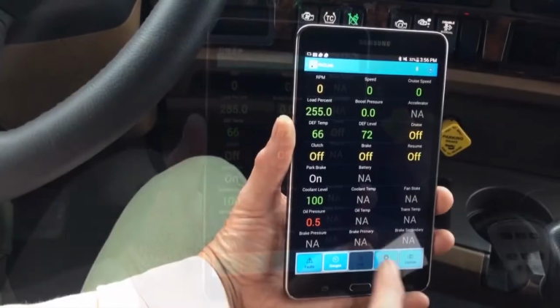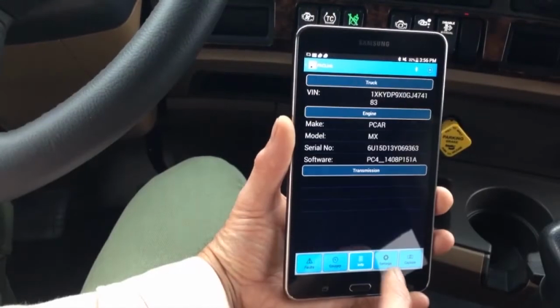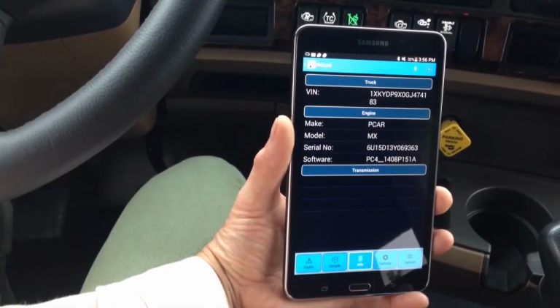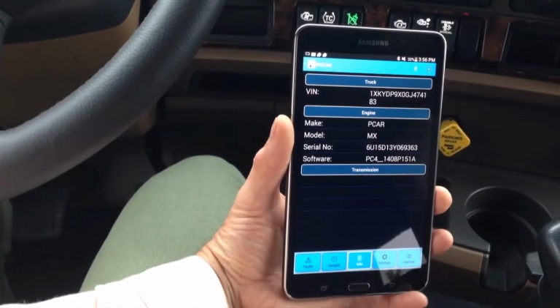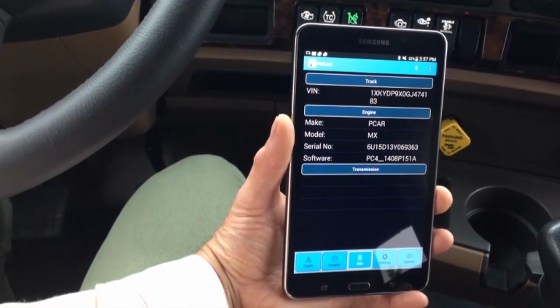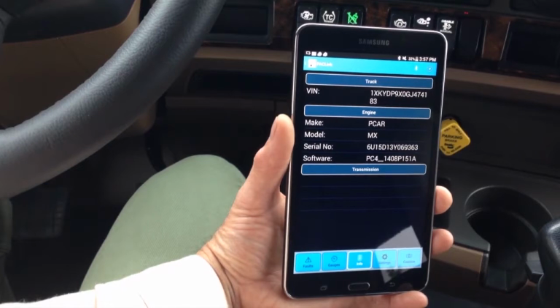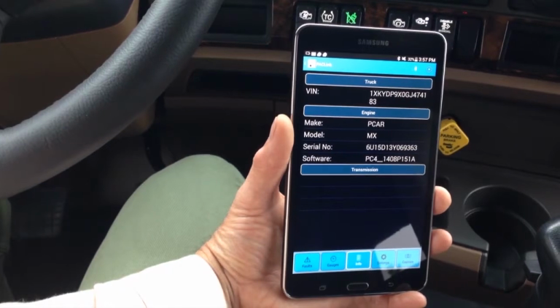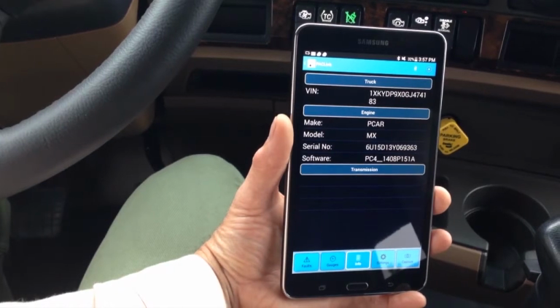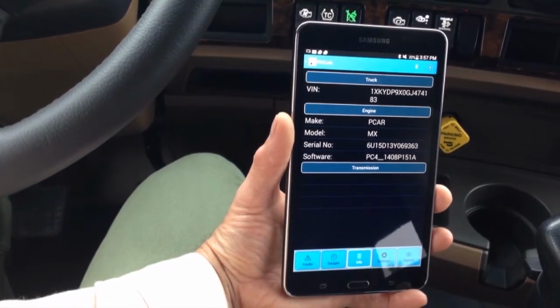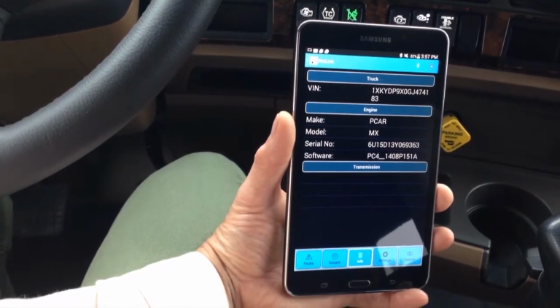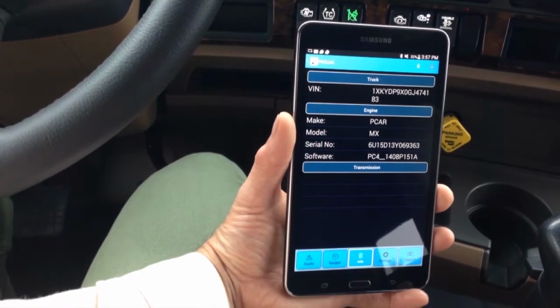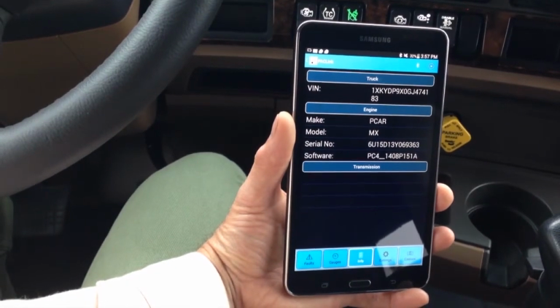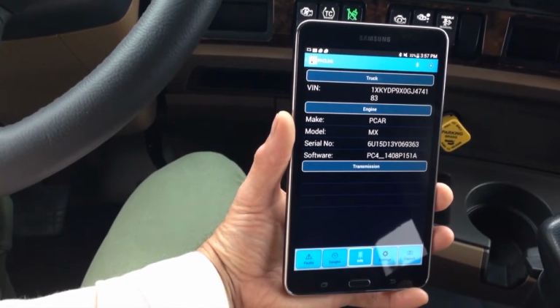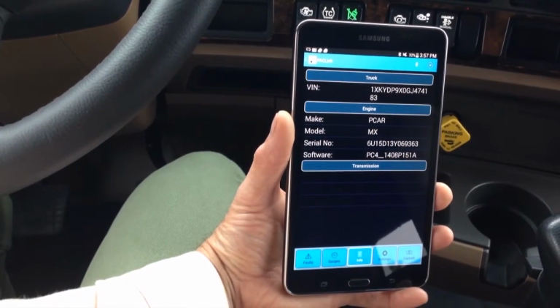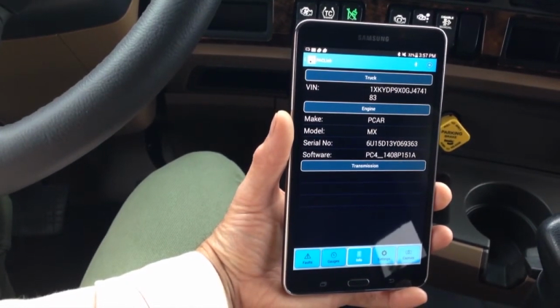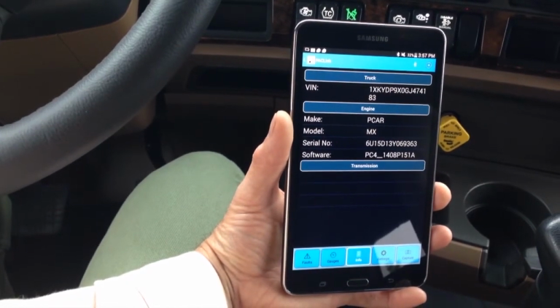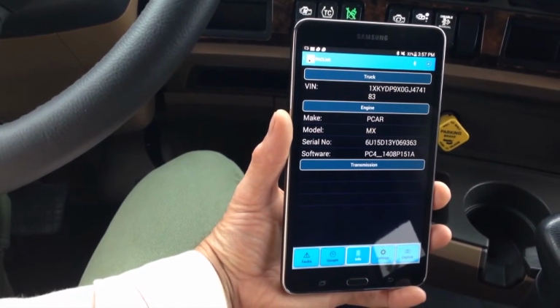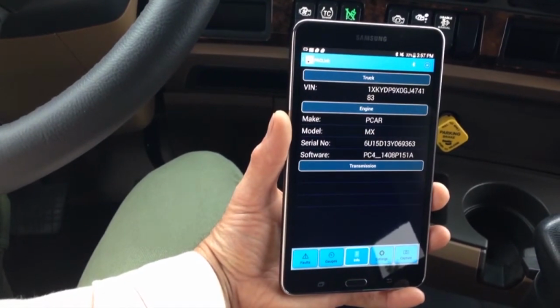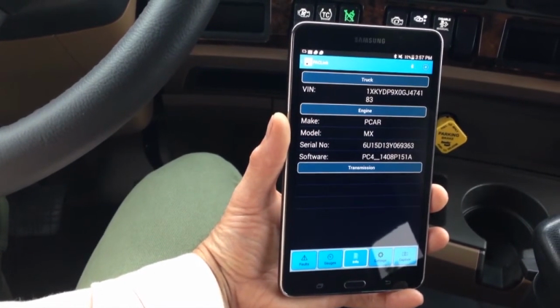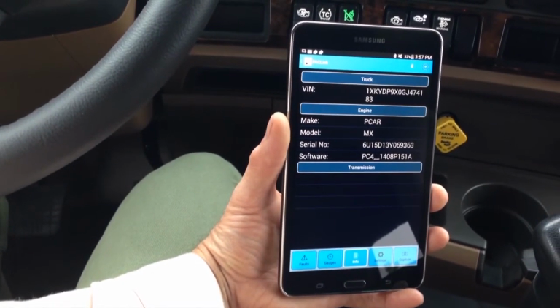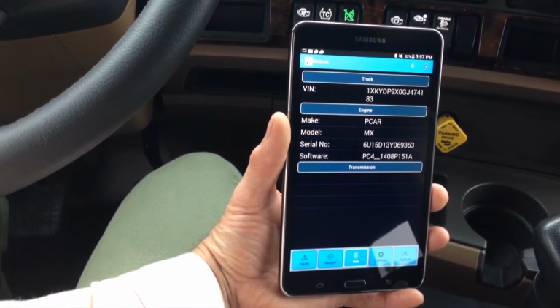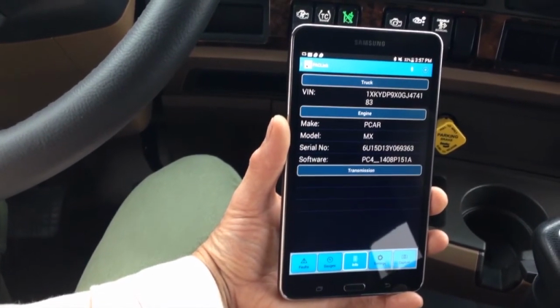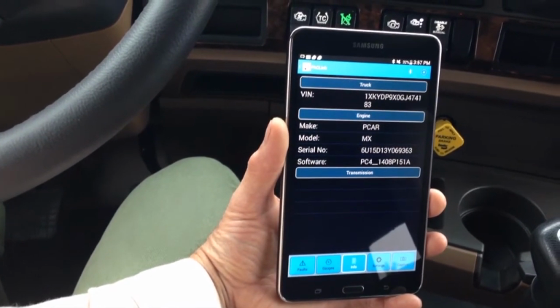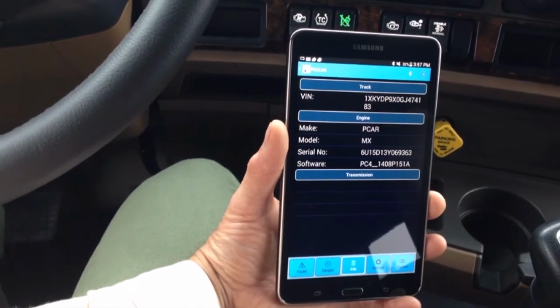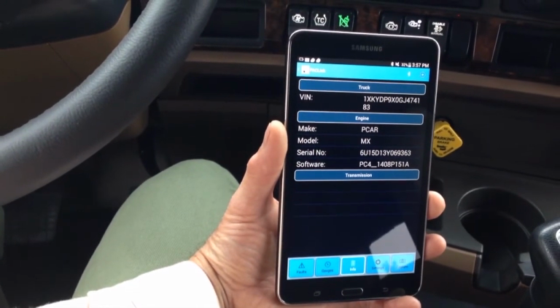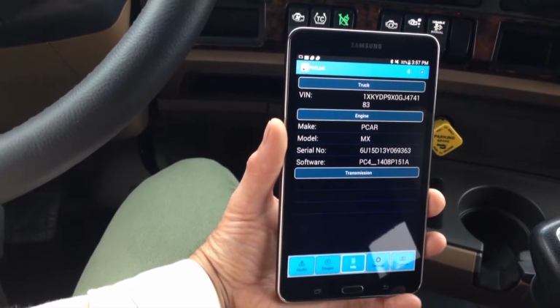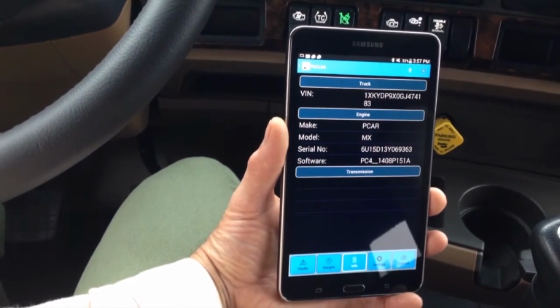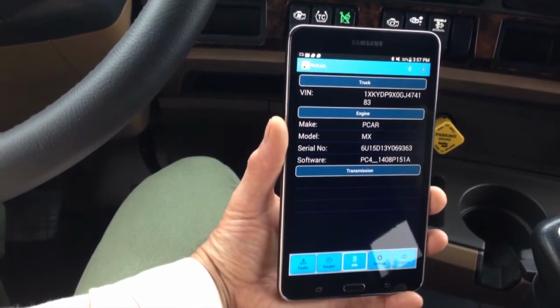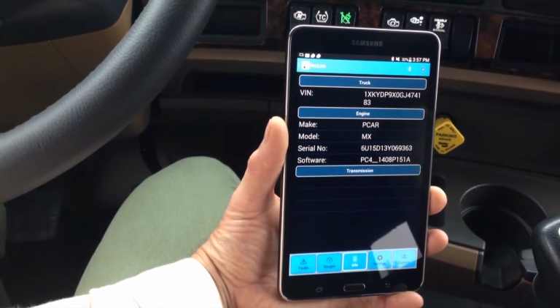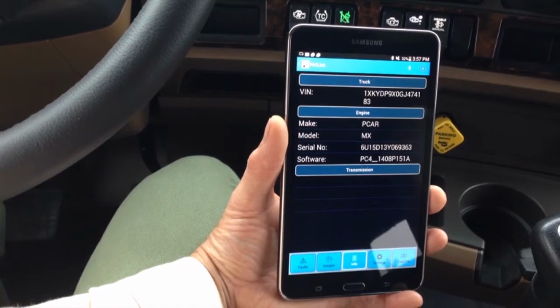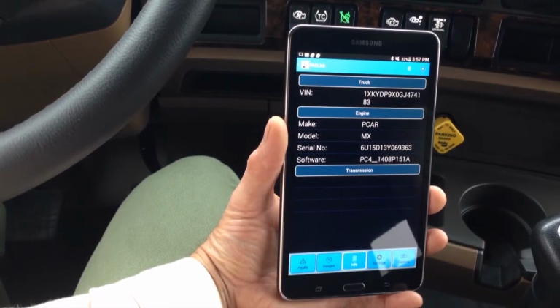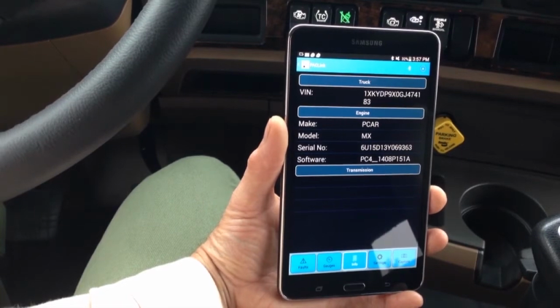Info. Here you will find information on the truck, such as the VIN and component serial numbers.